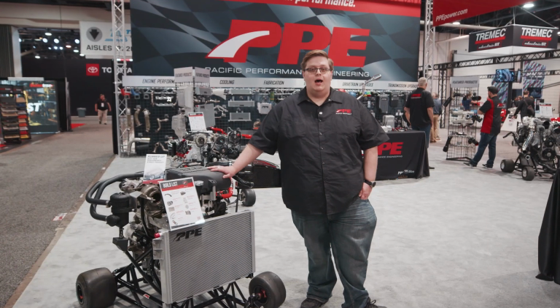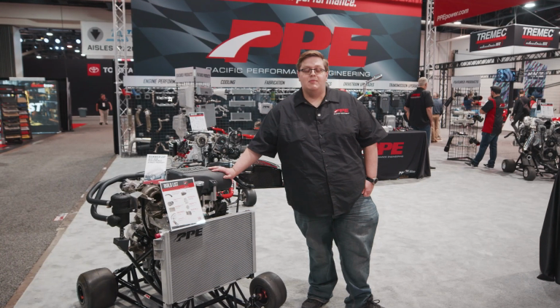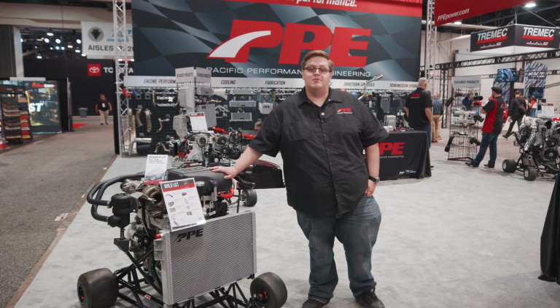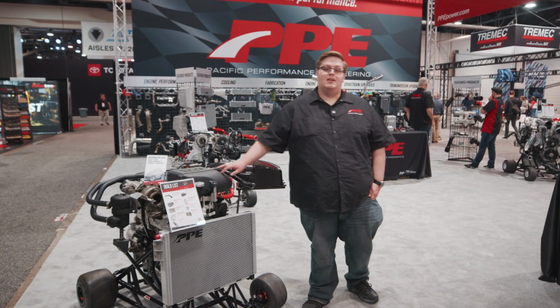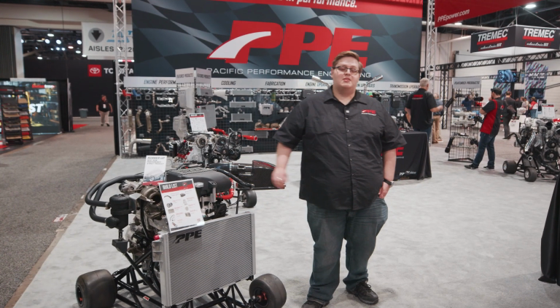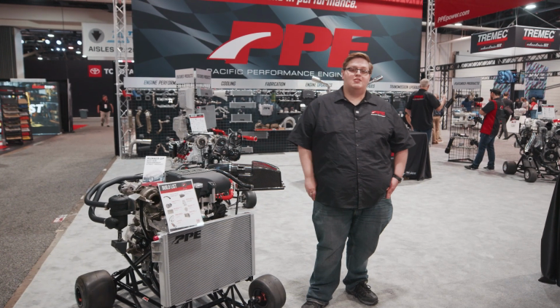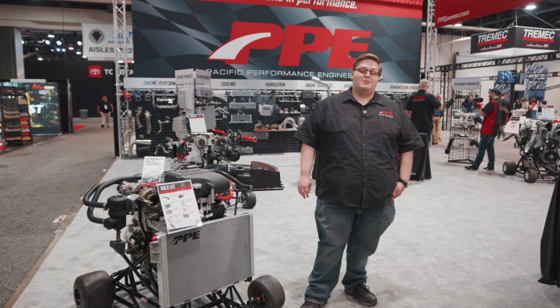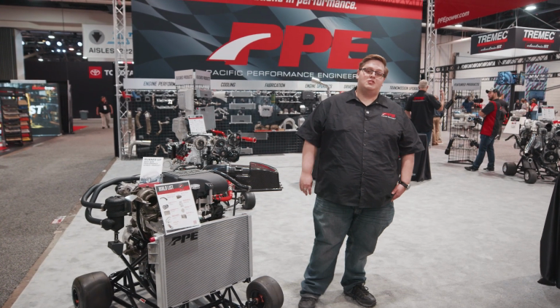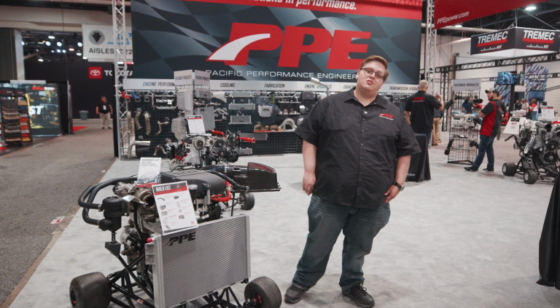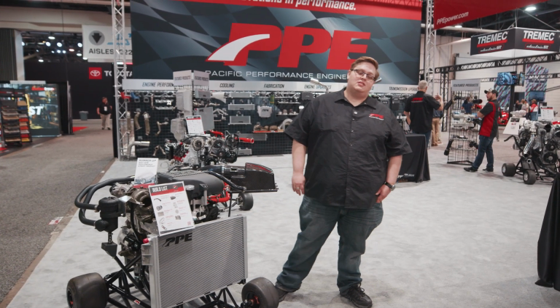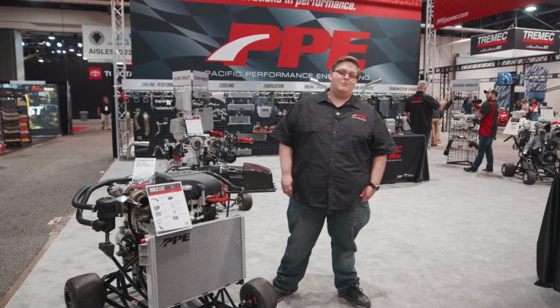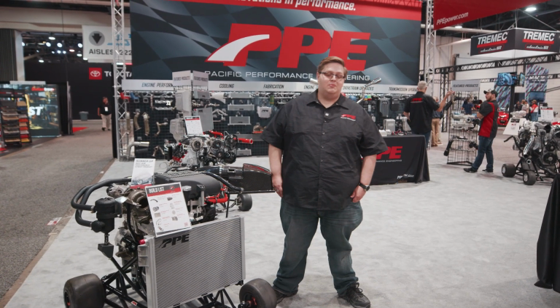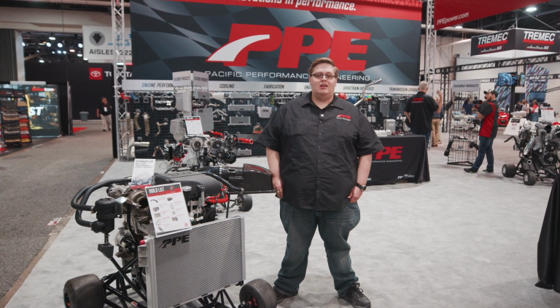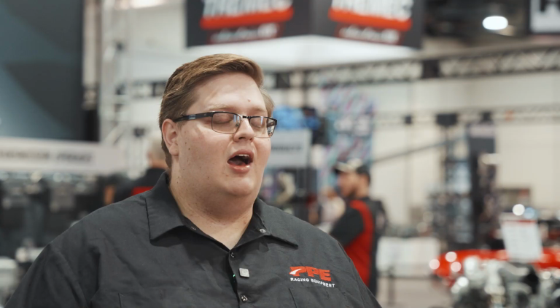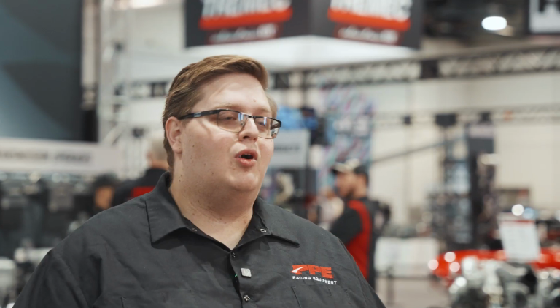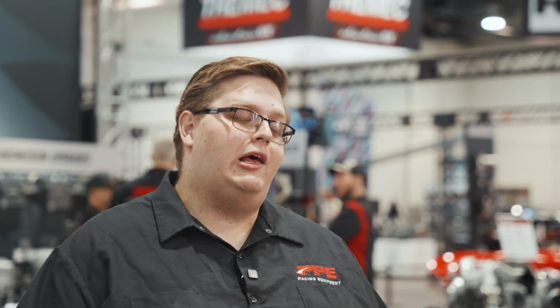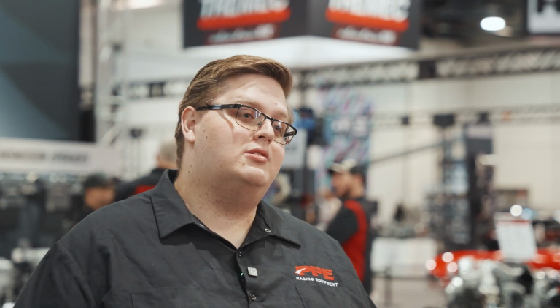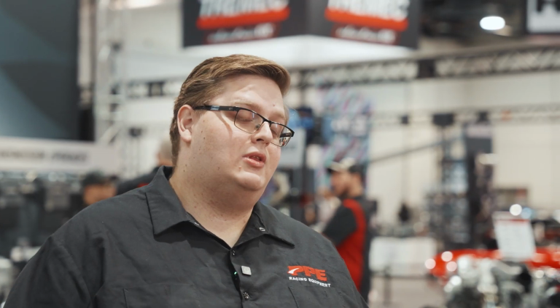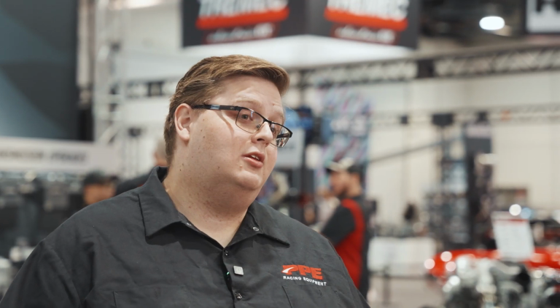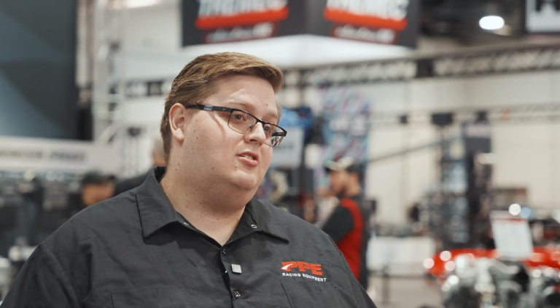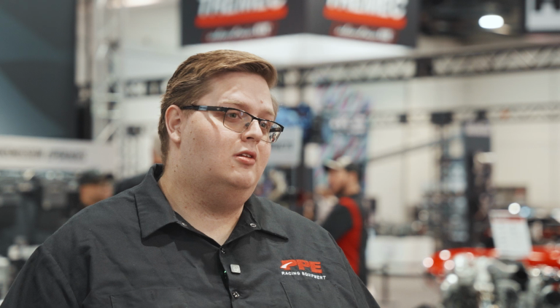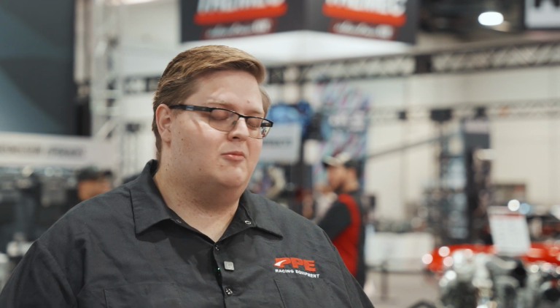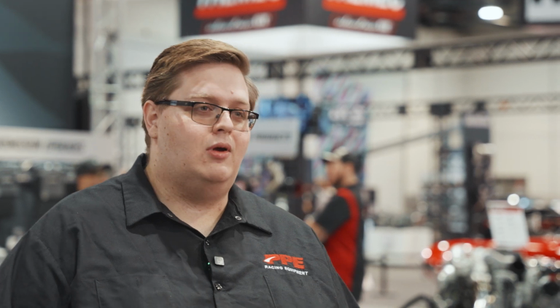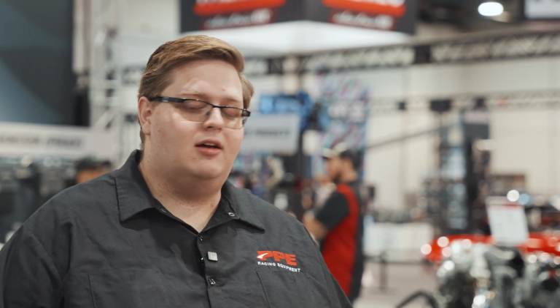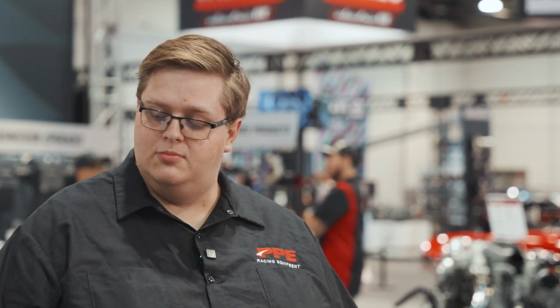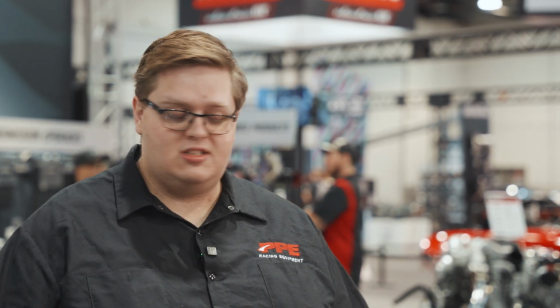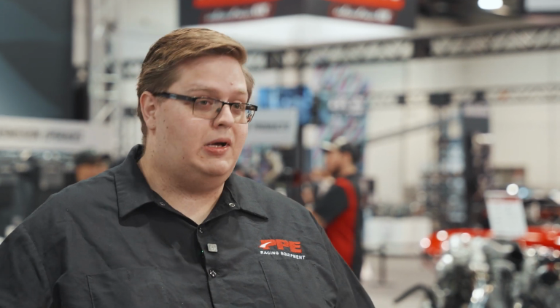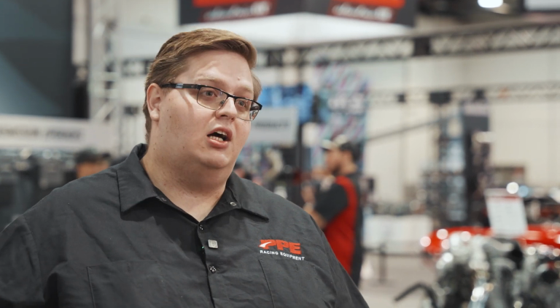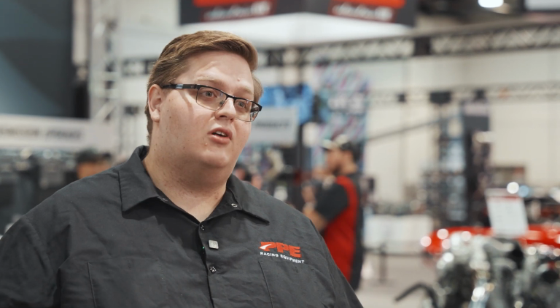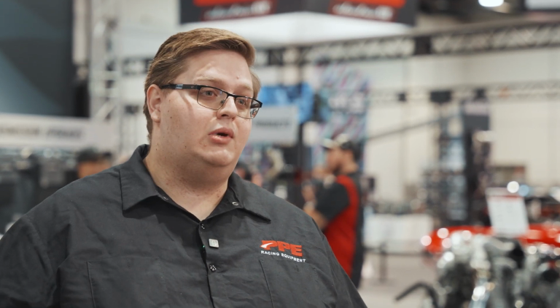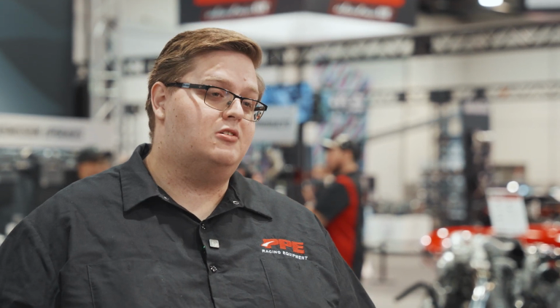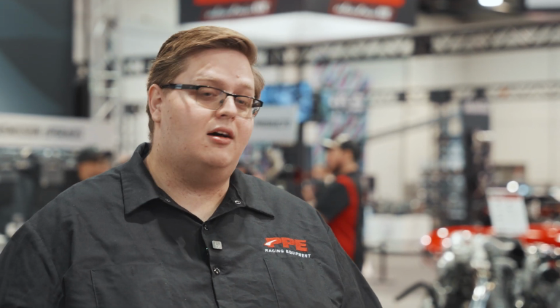Hi, my name is Liam. I'm a Sales and Support Specialist here at PPE. I work quite closely with Hill Diesel. They've been great customers — they buy a lot of our 3-liter stuff.